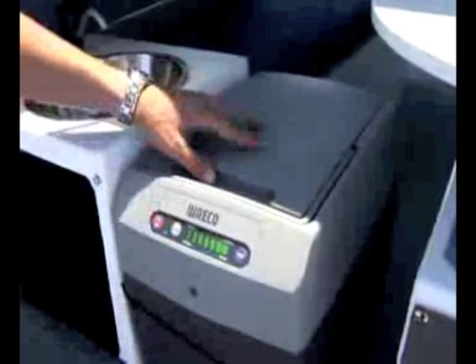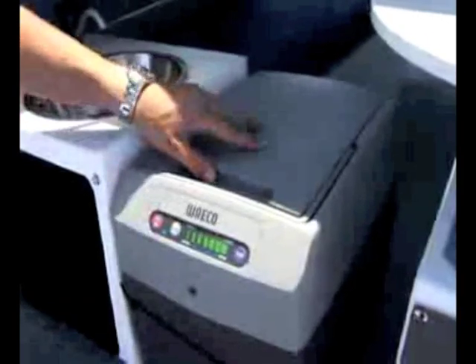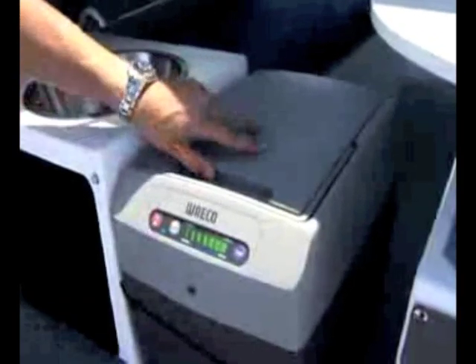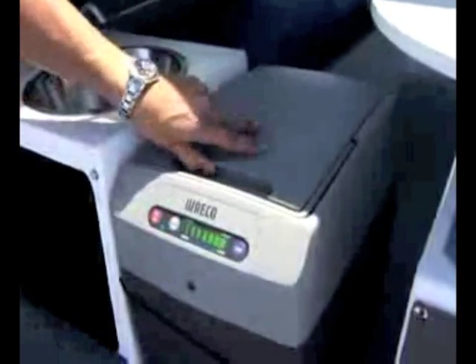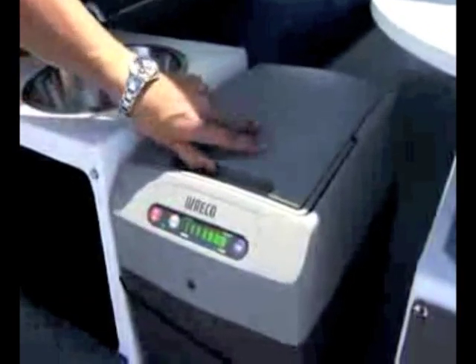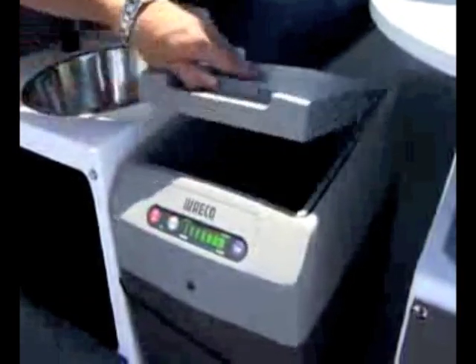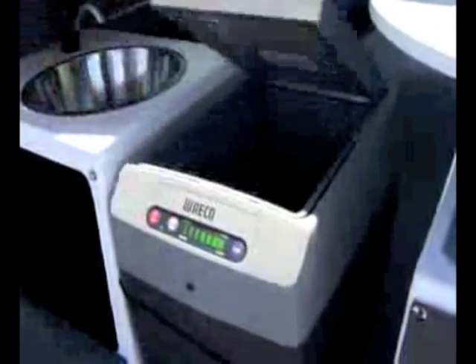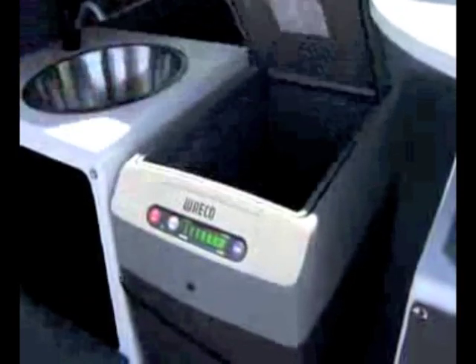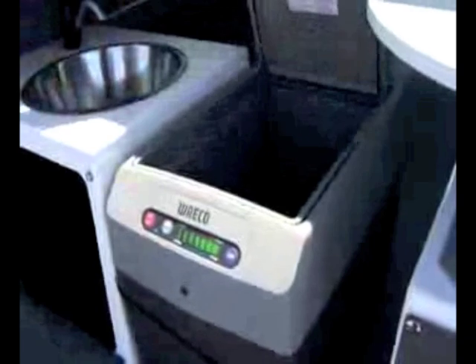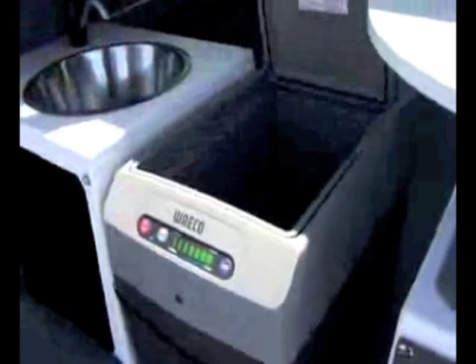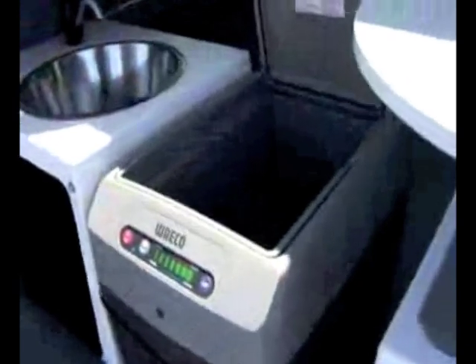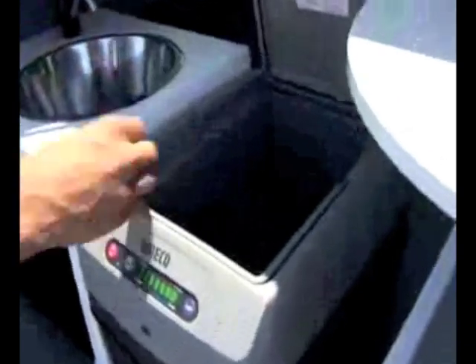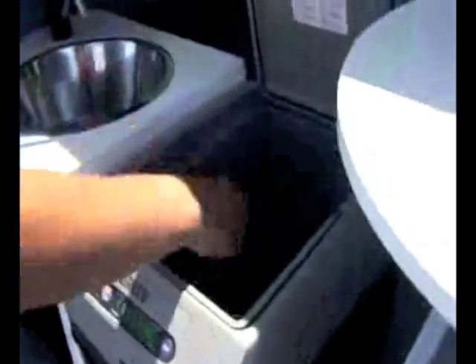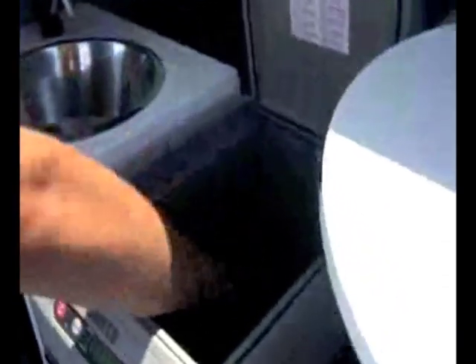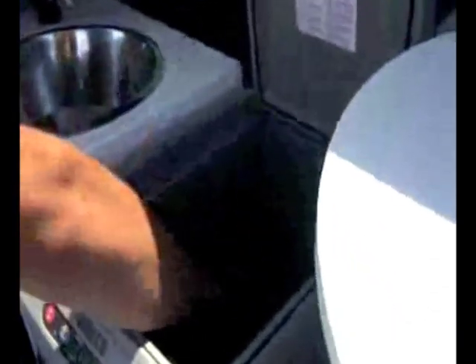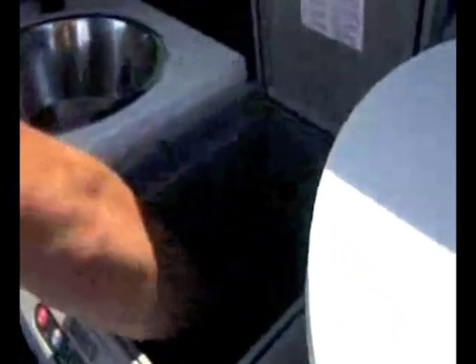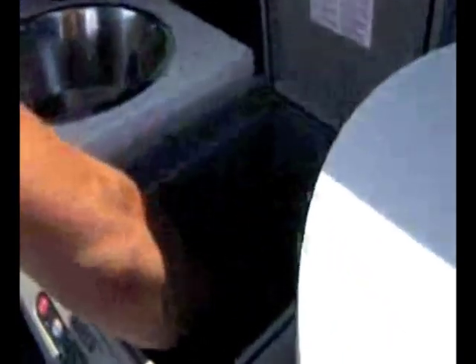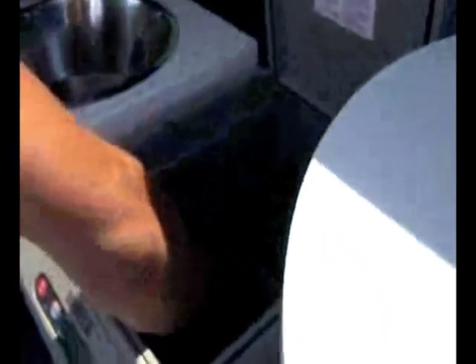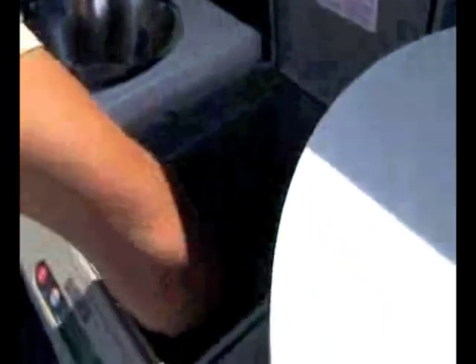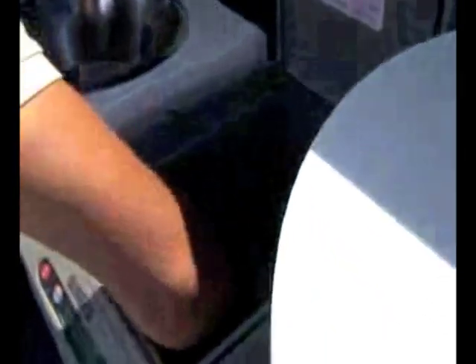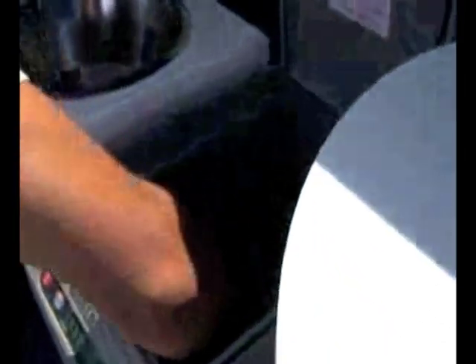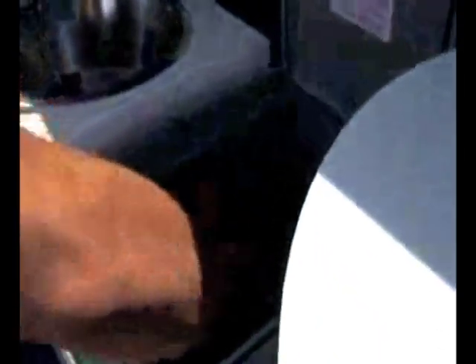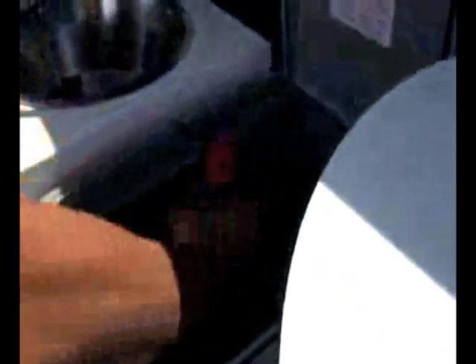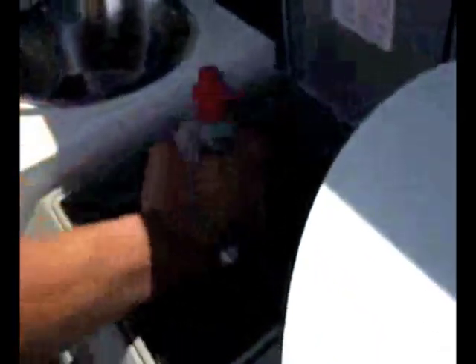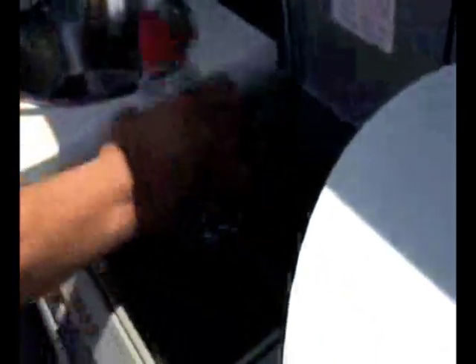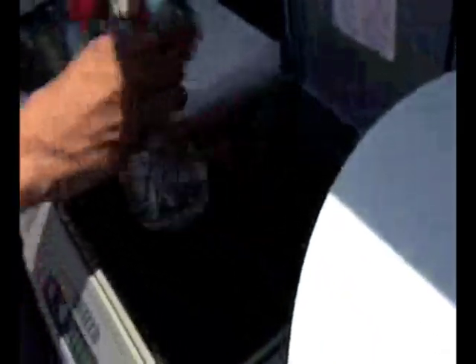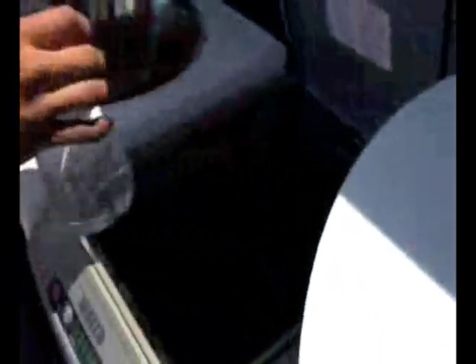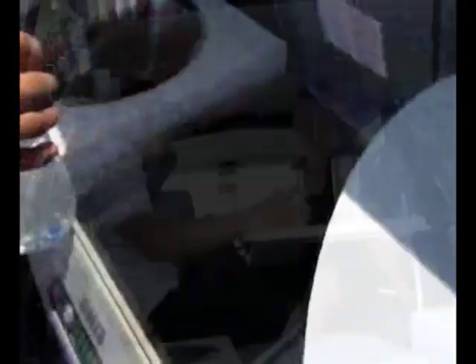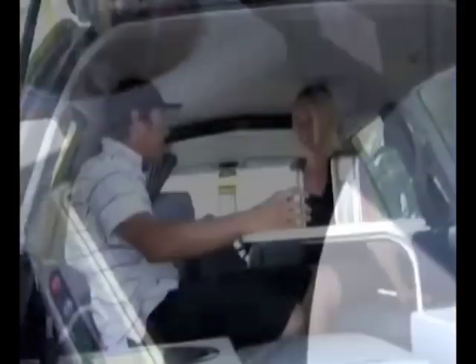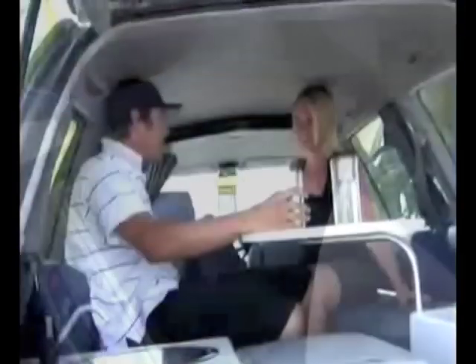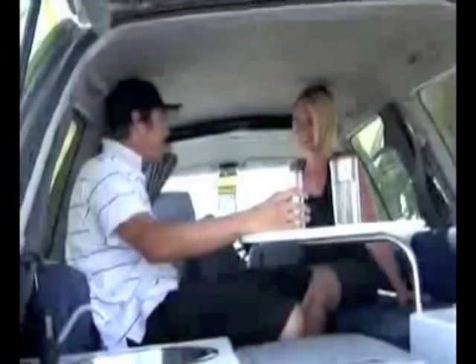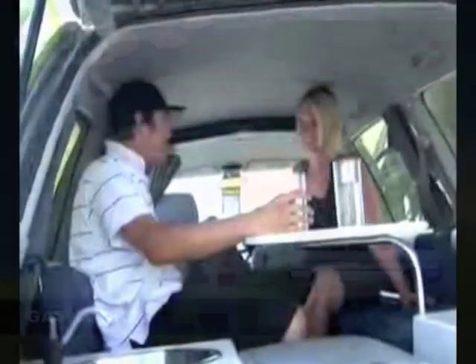To keep your drinks cool and refreshing, pop them in the chill box. You will find this at the rear of the crib.